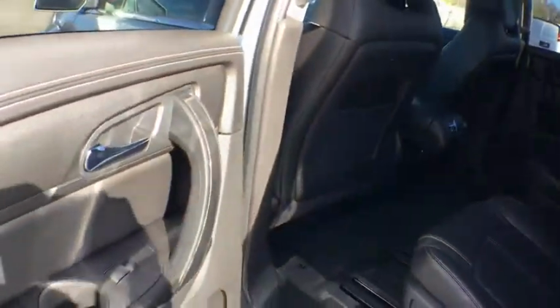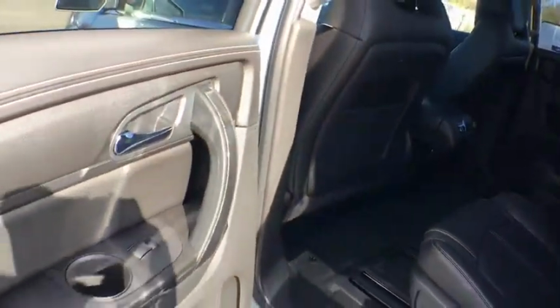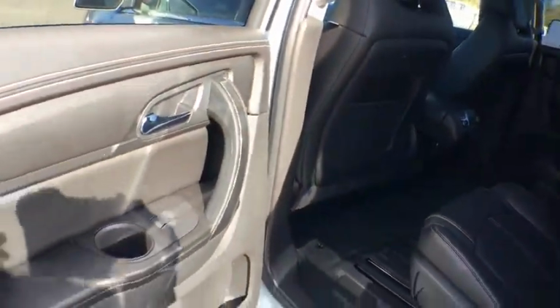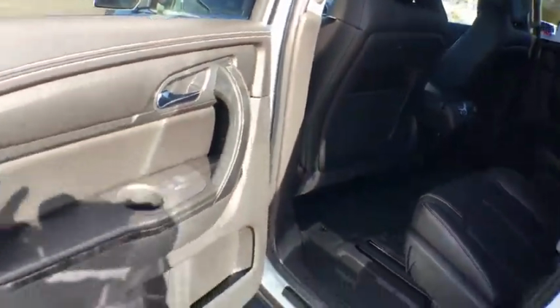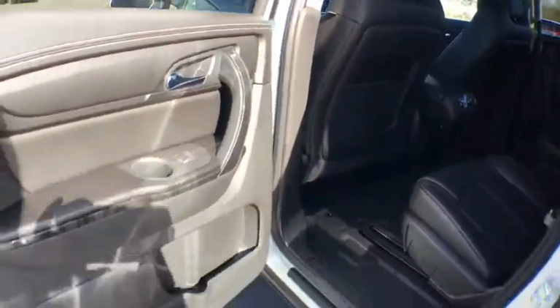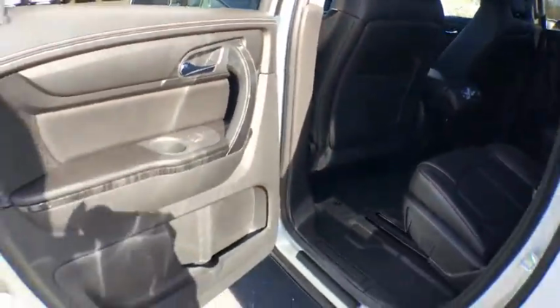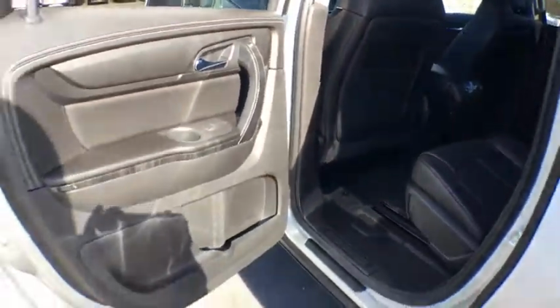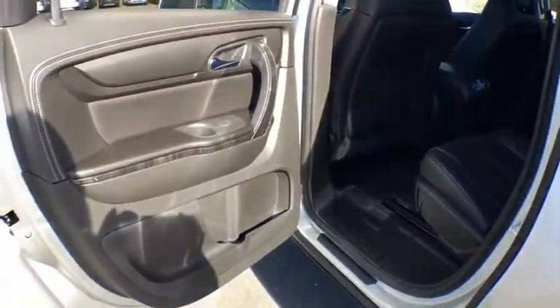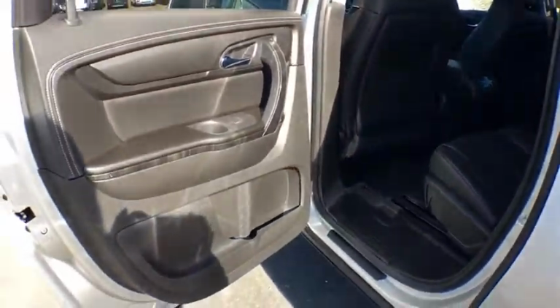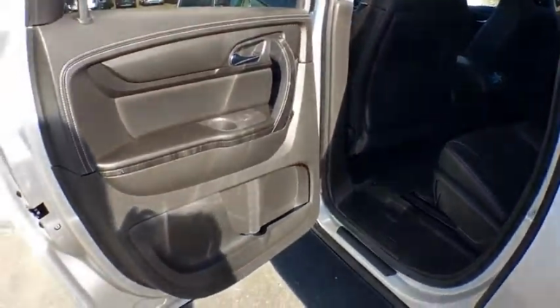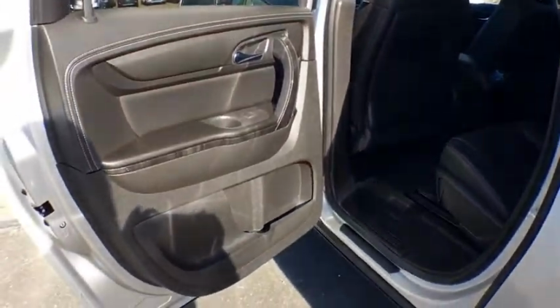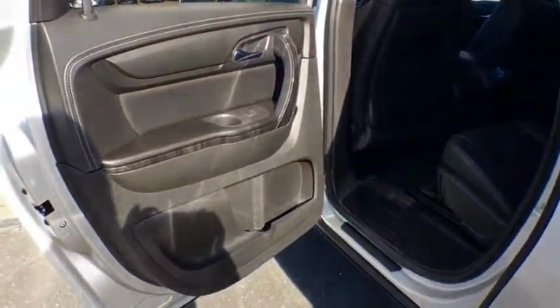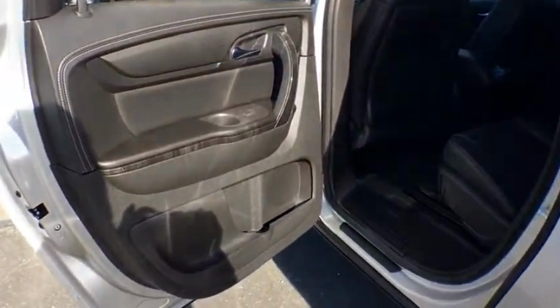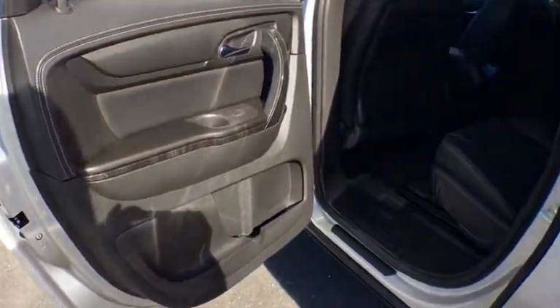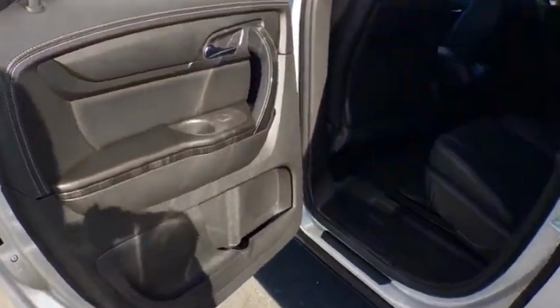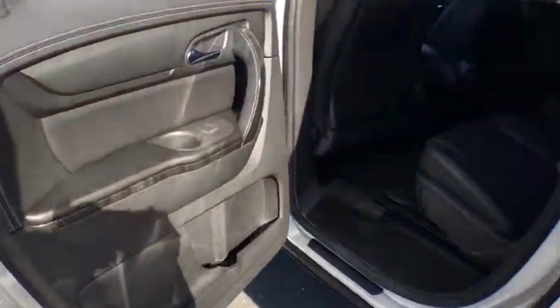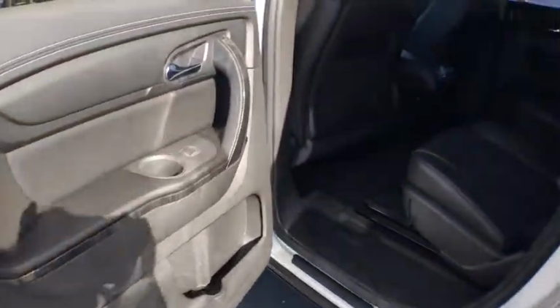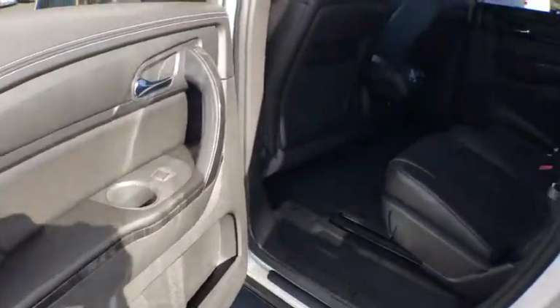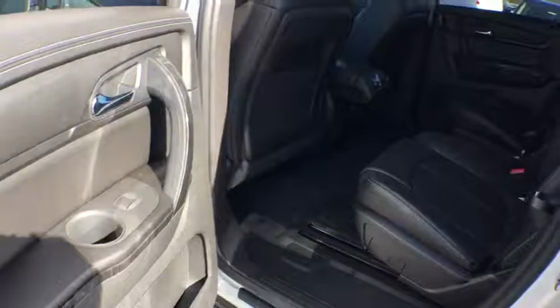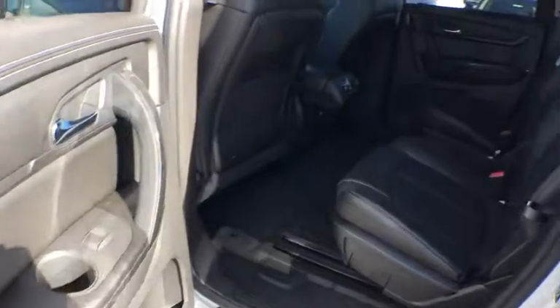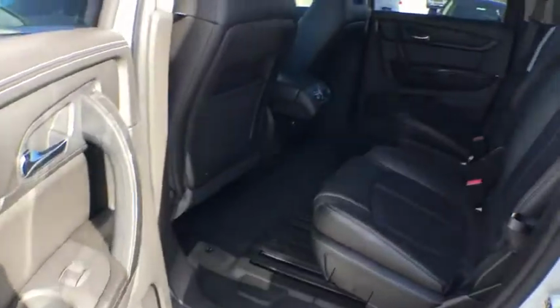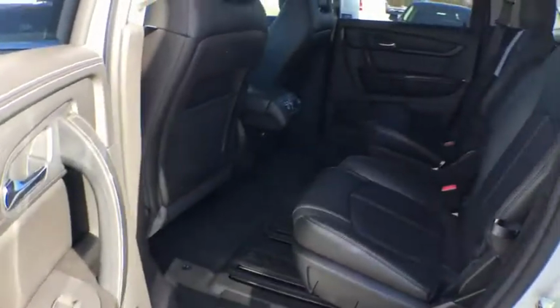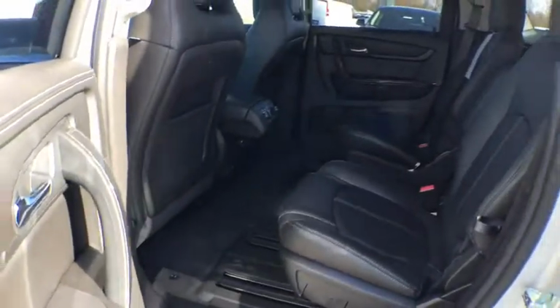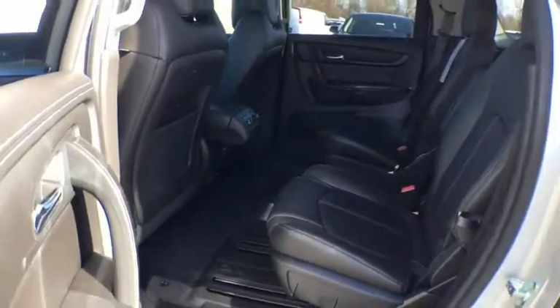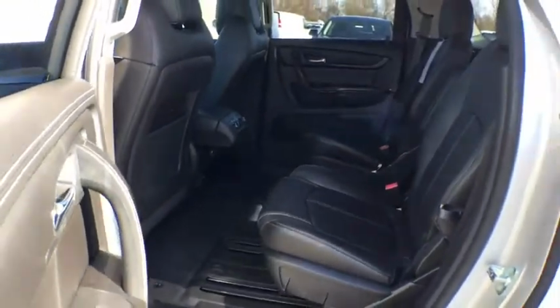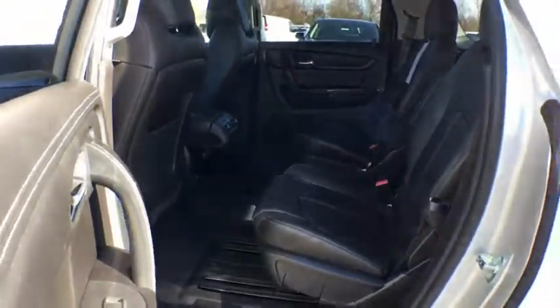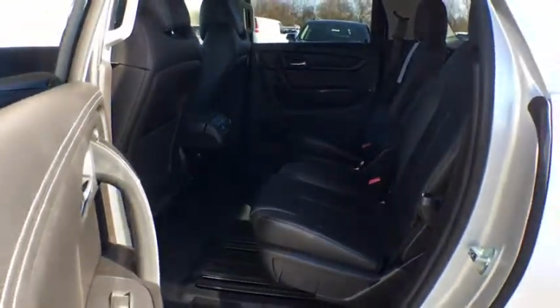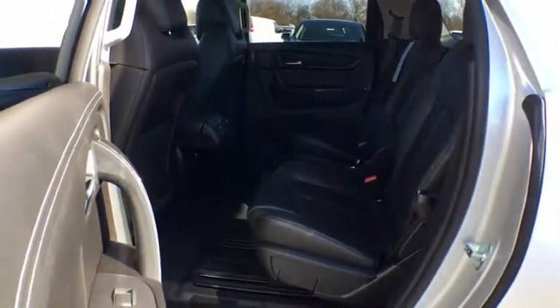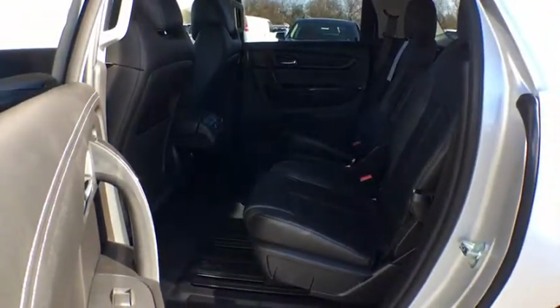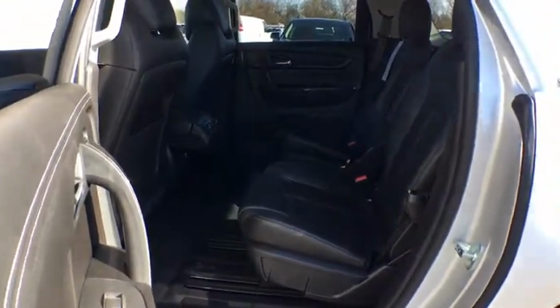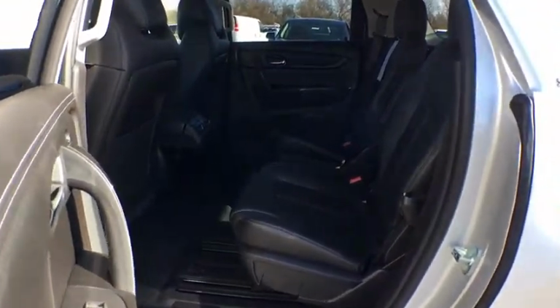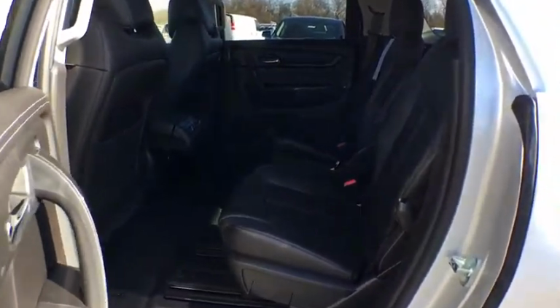Floor mats. Wouldn't you look great in this vehicle? Stop in today and see for yourself.